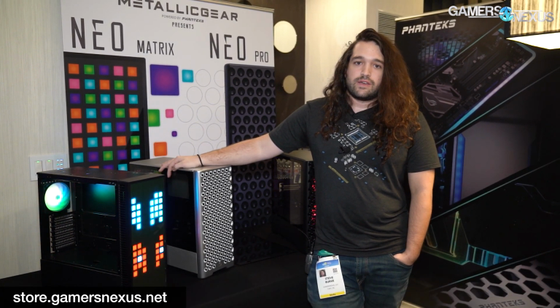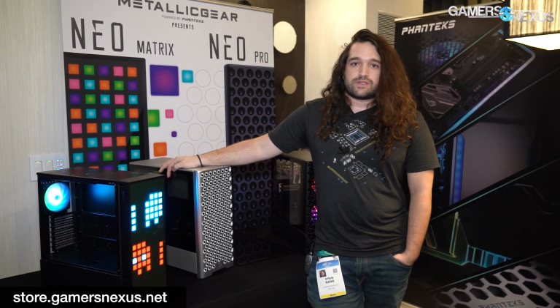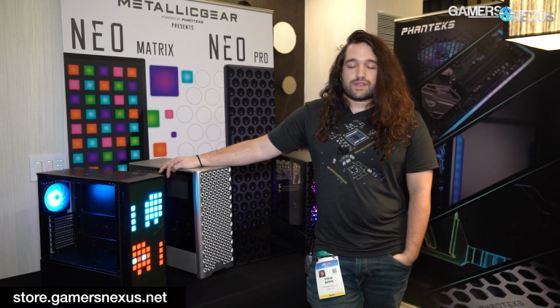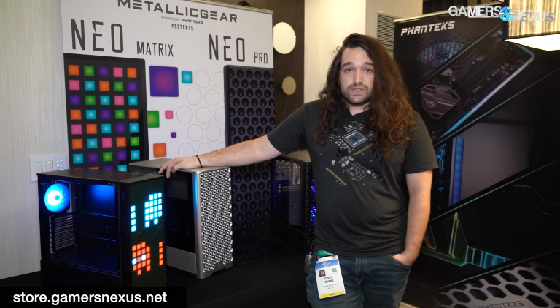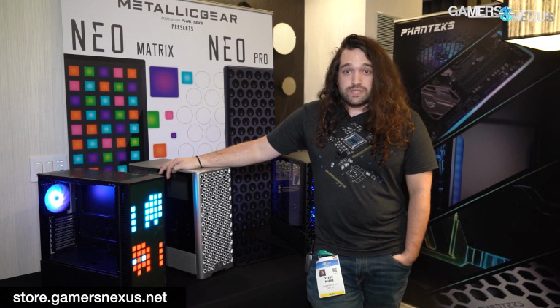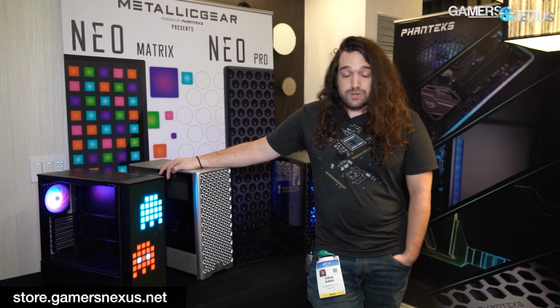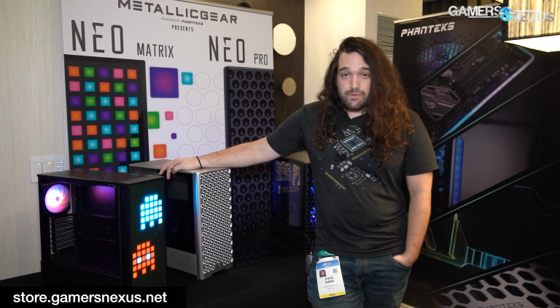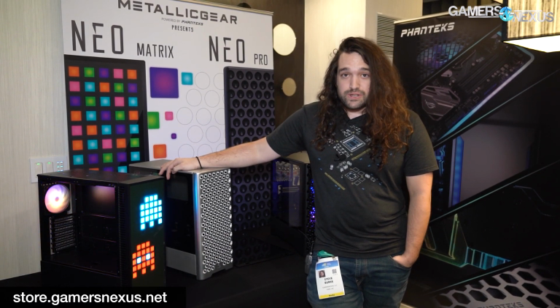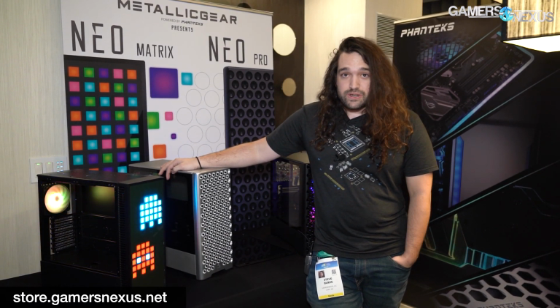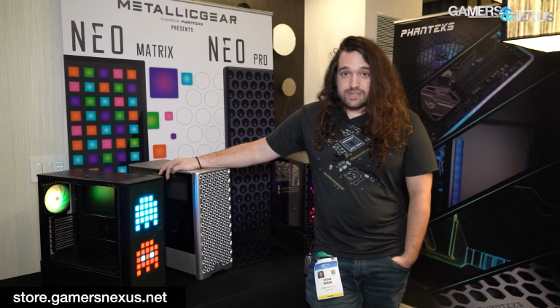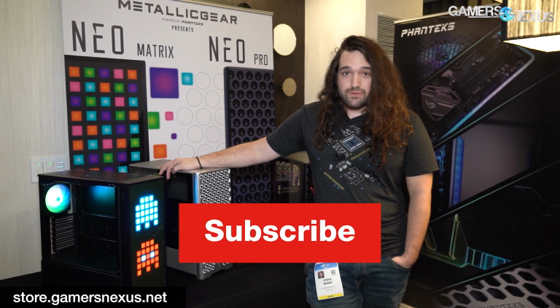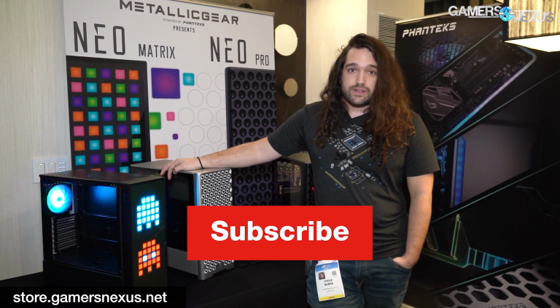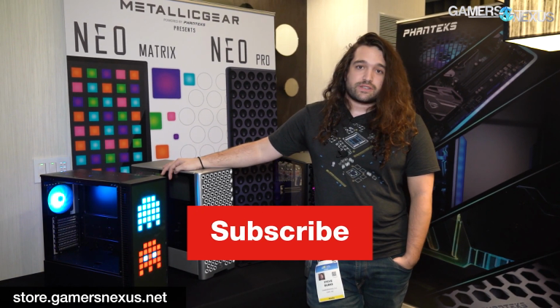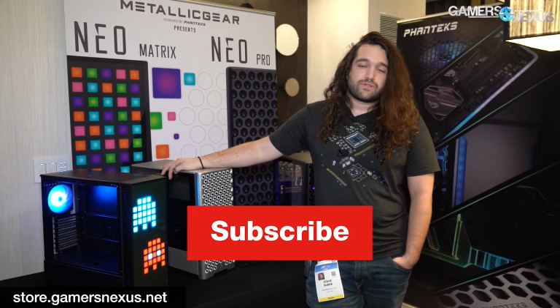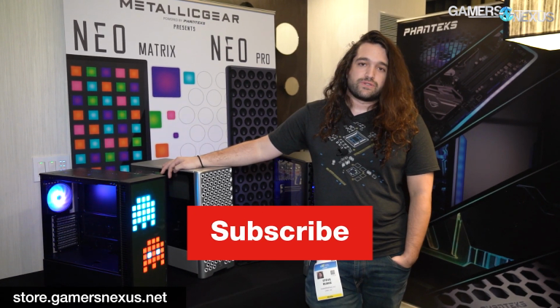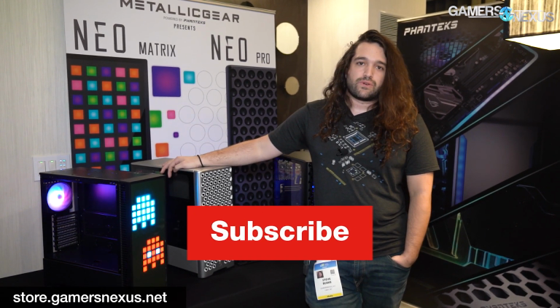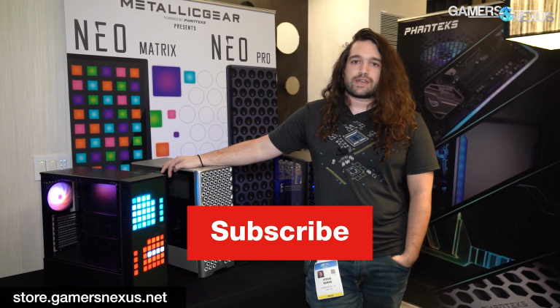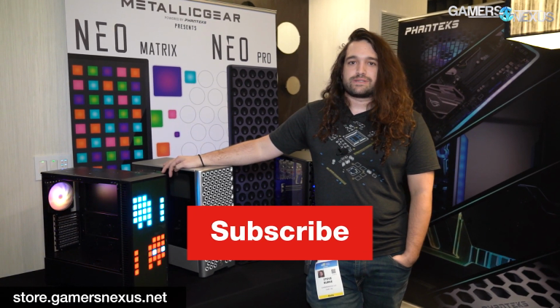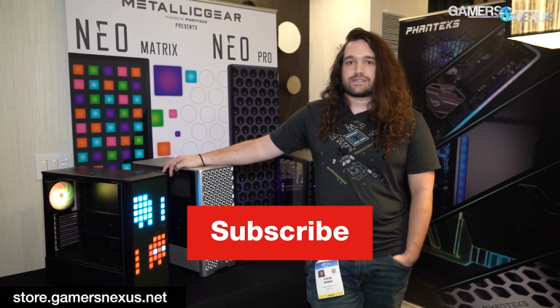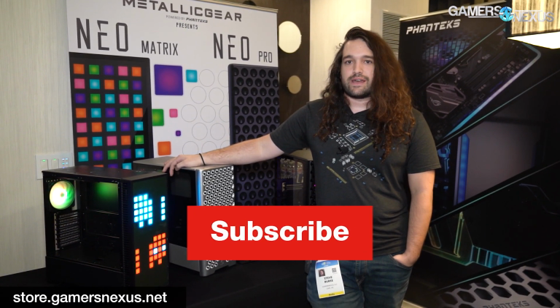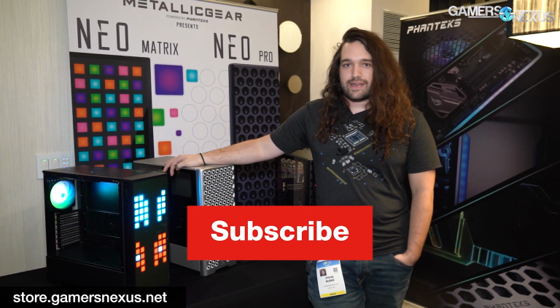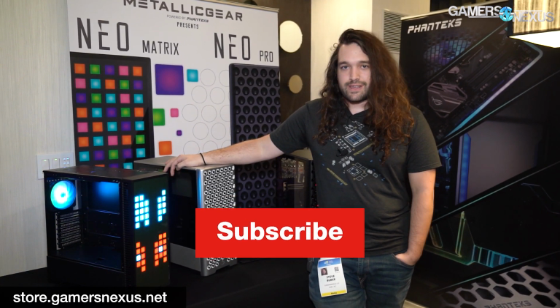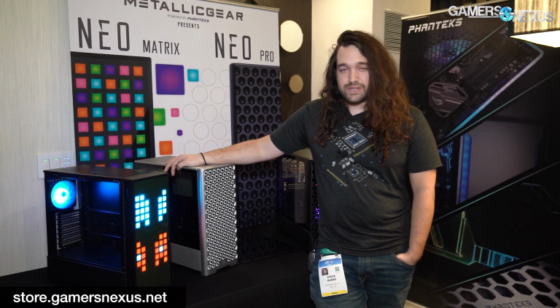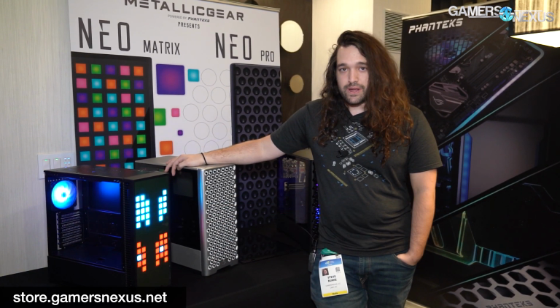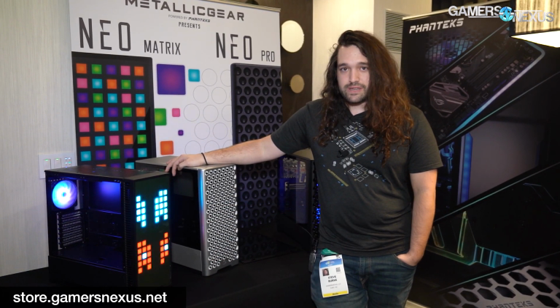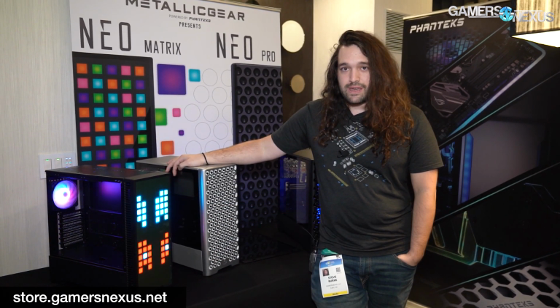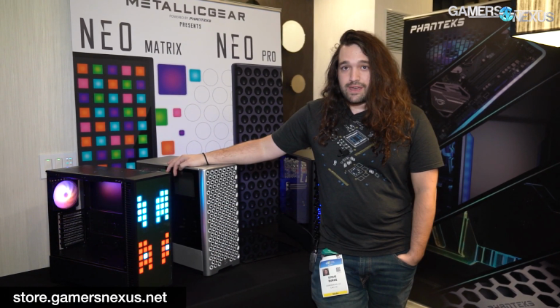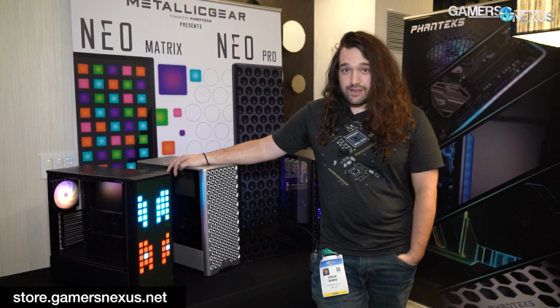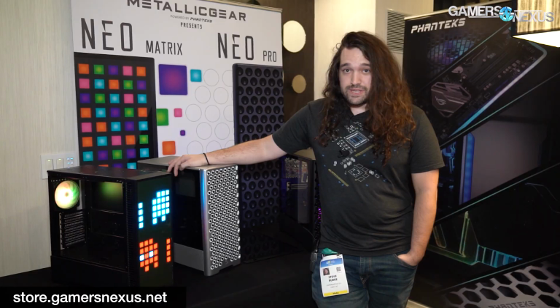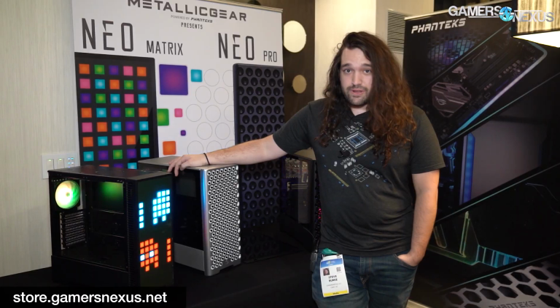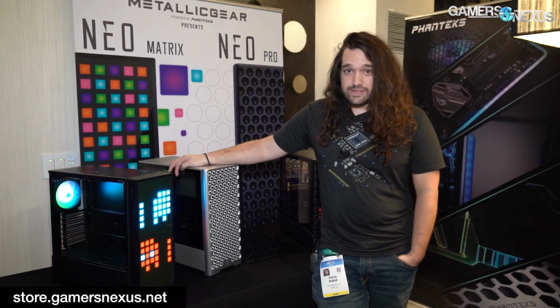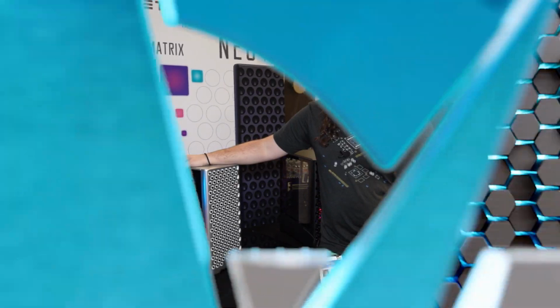That's it for this one. Subscribe for more as always. Thanks for watching. Go to store.gamersnexus.net to help us out directly, and I'll see you all next time.